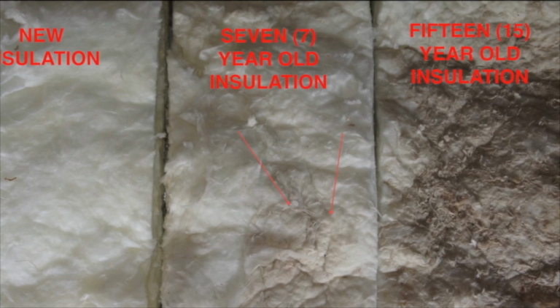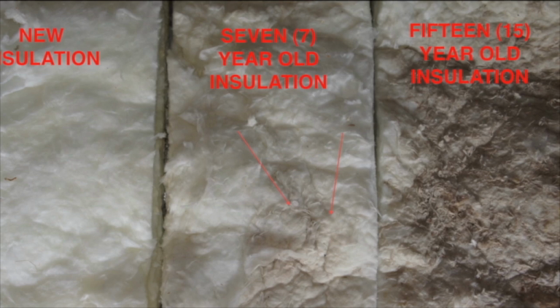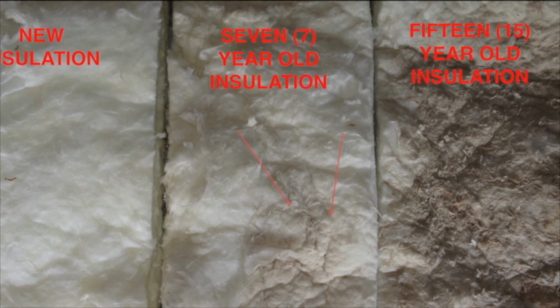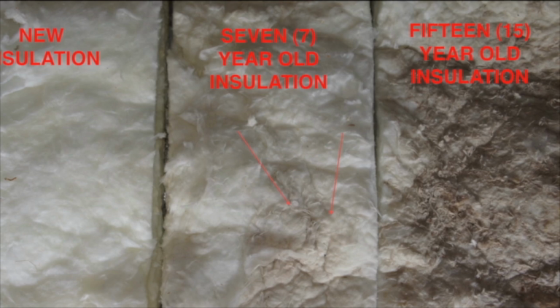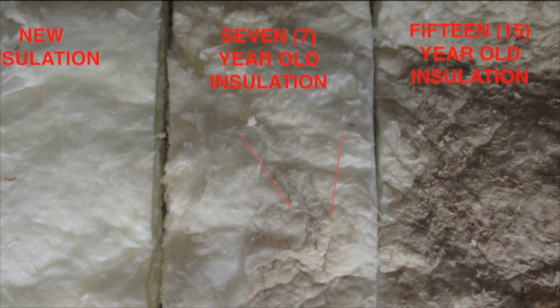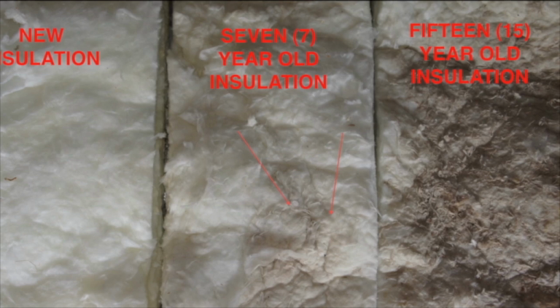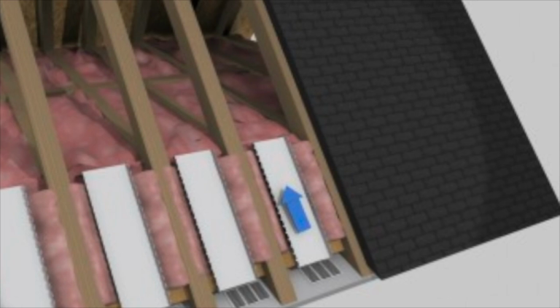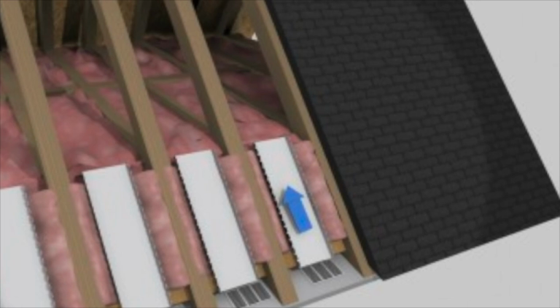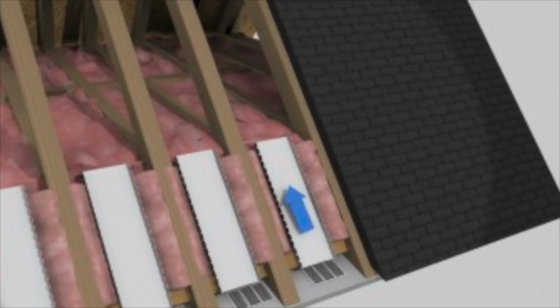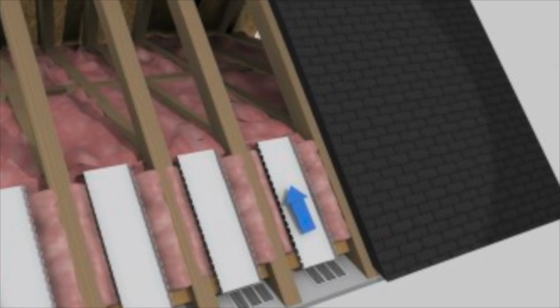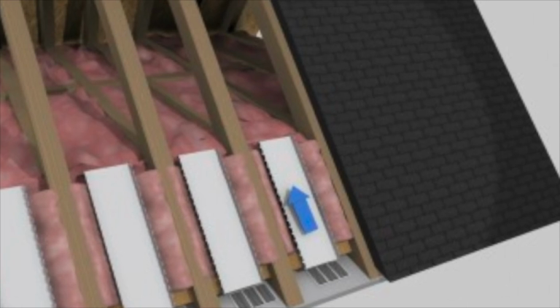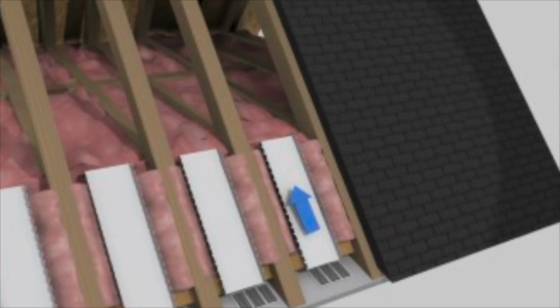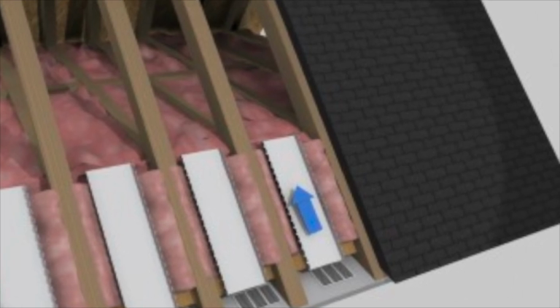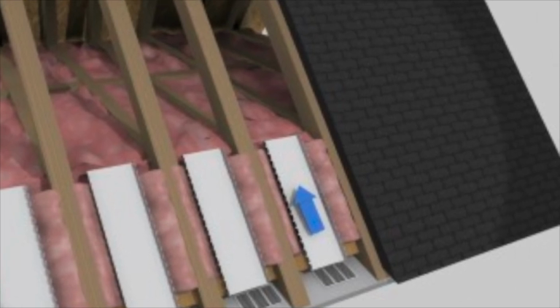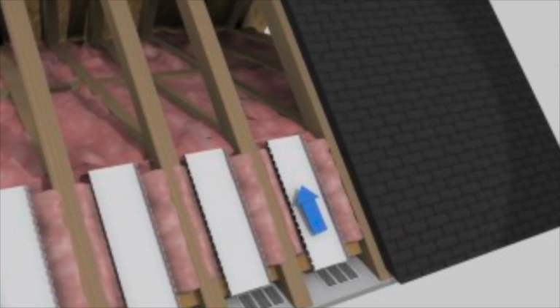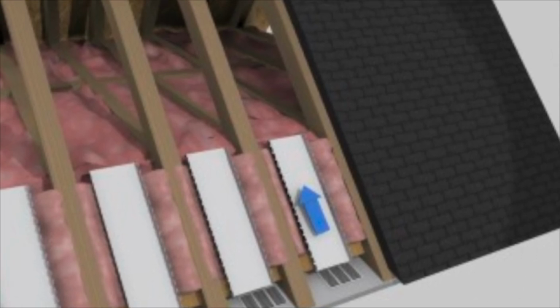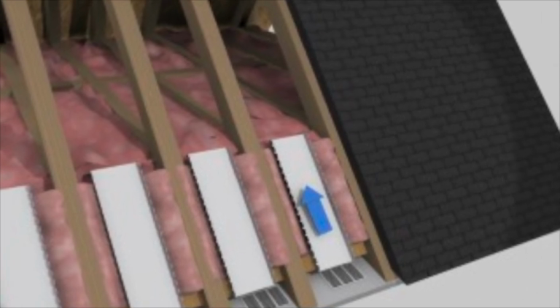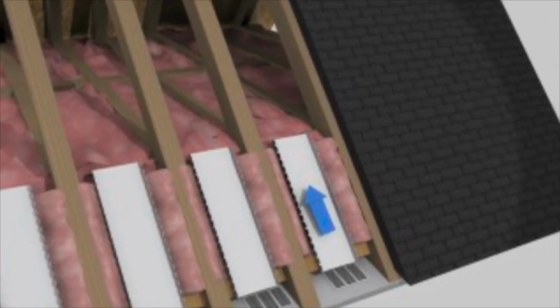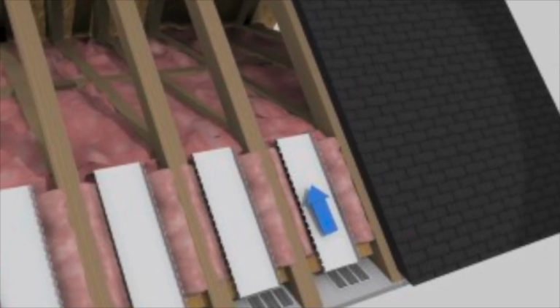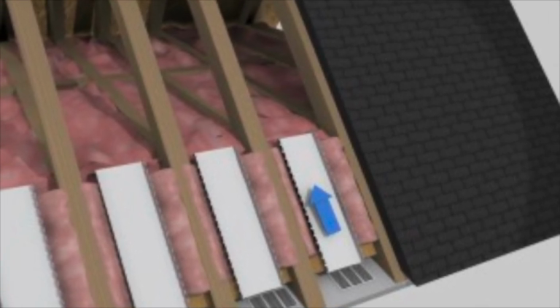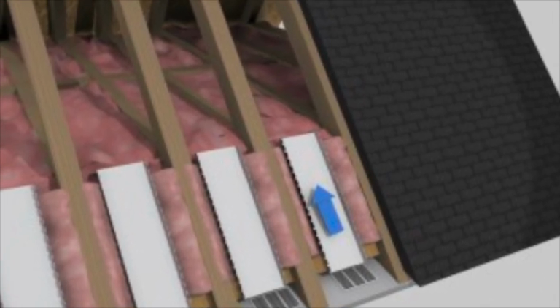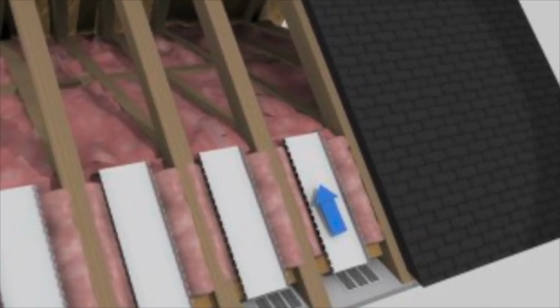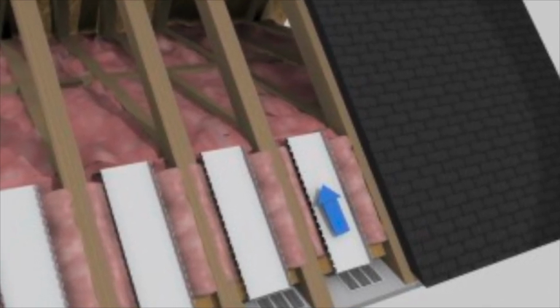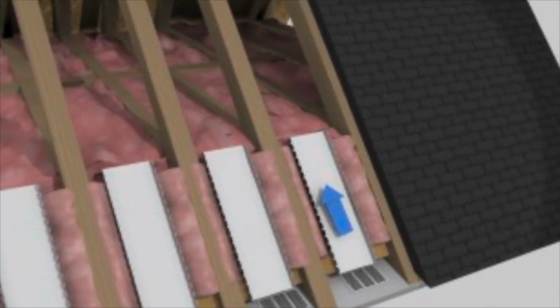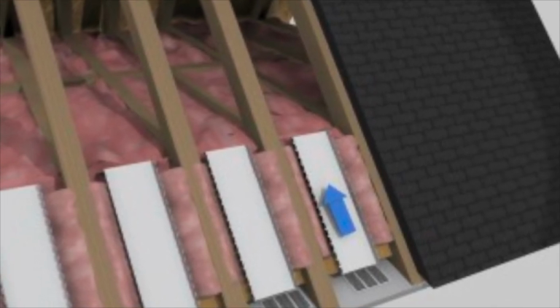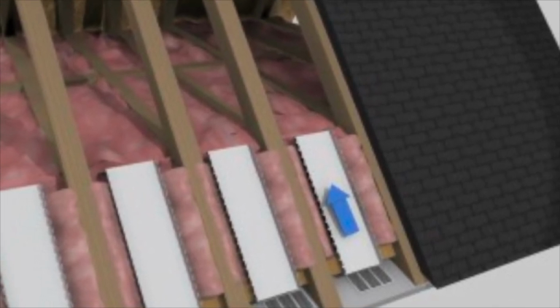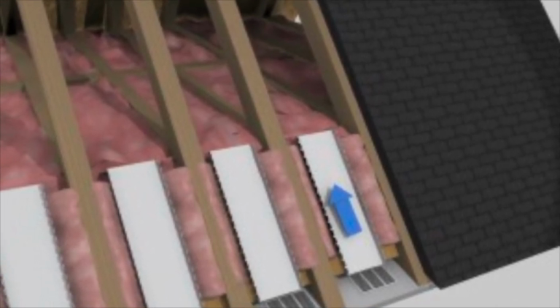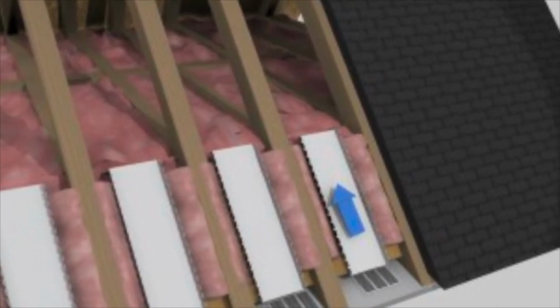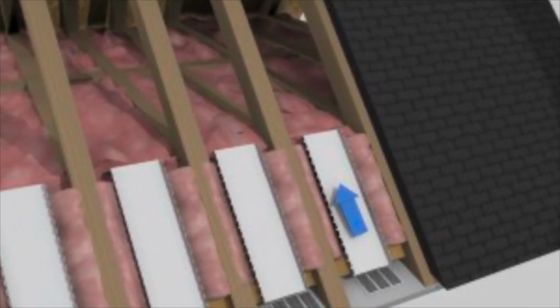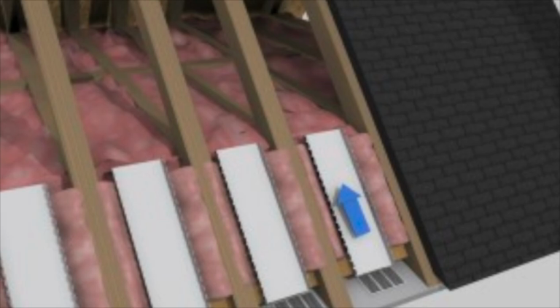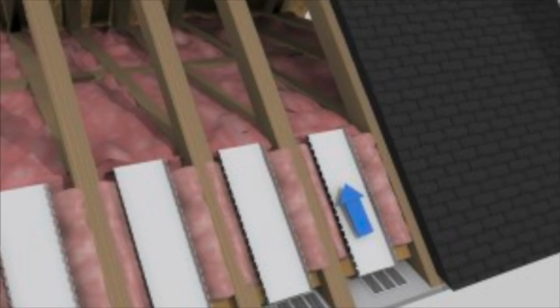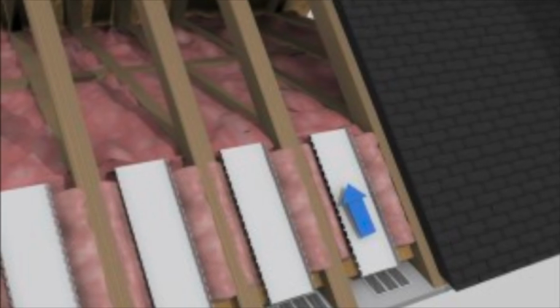To pull air out of the attic, you have to be able to bring air into the attic, so every rafter cavity should be baffled out.